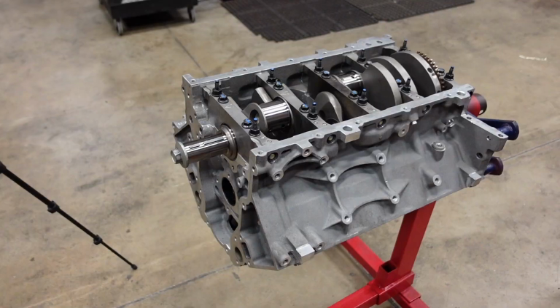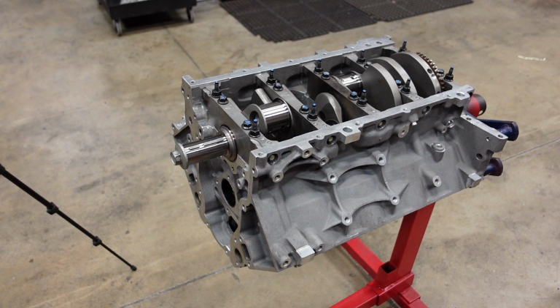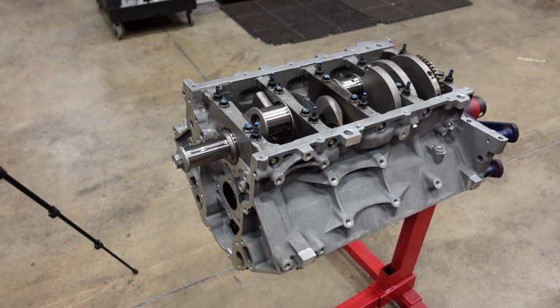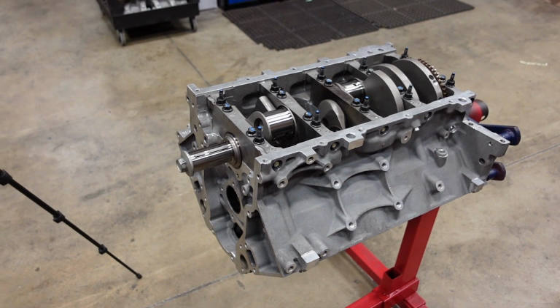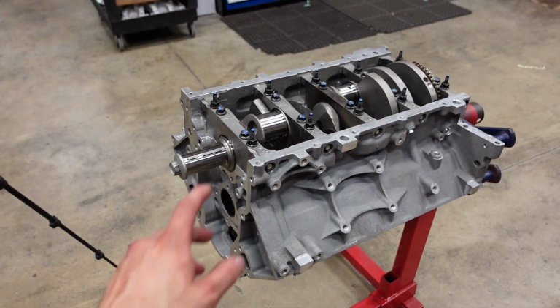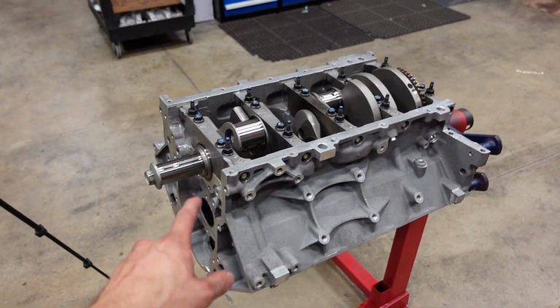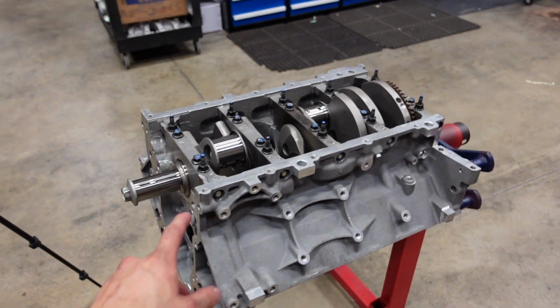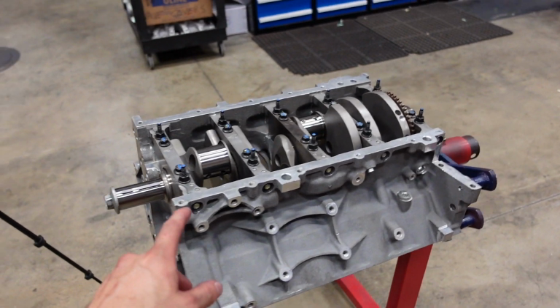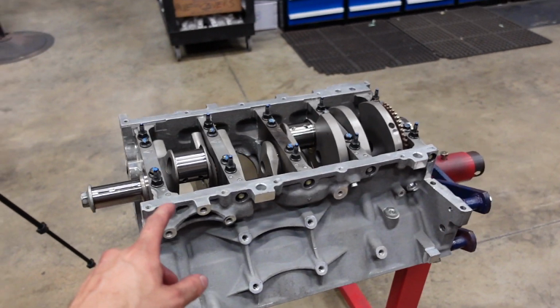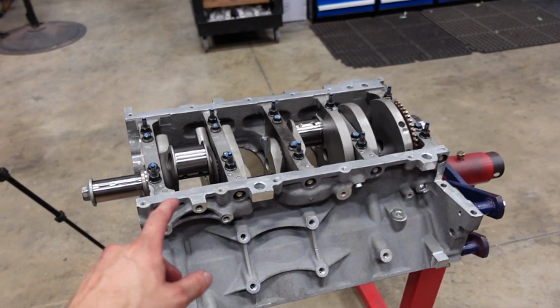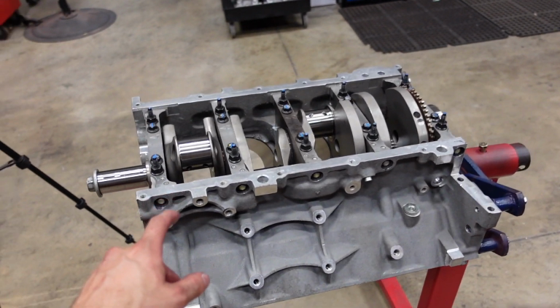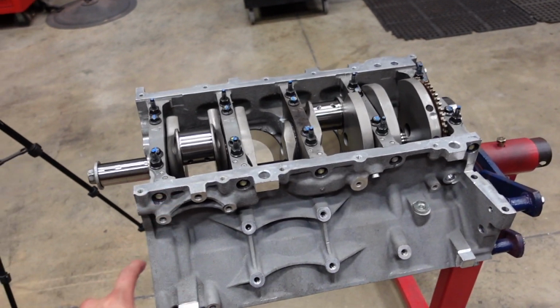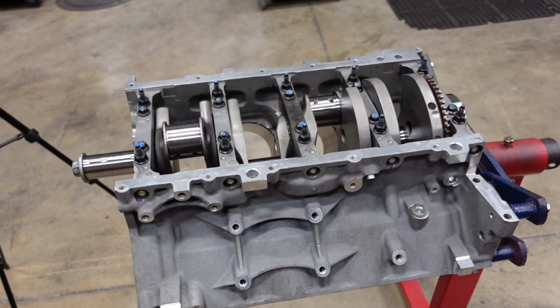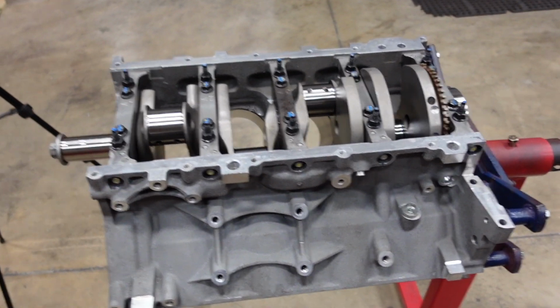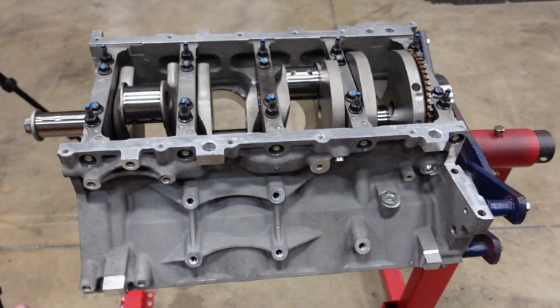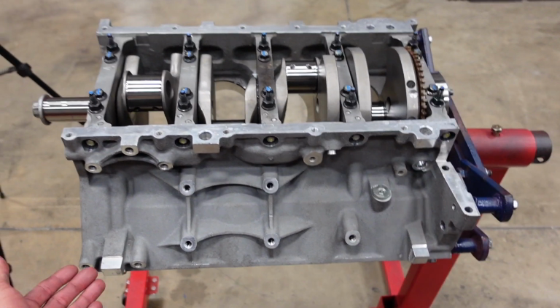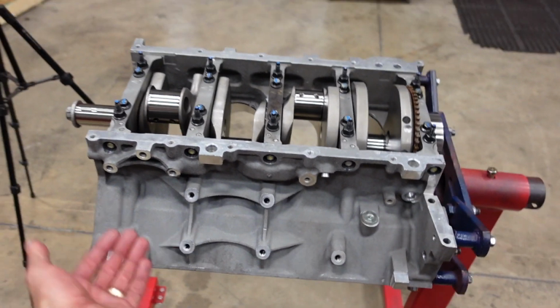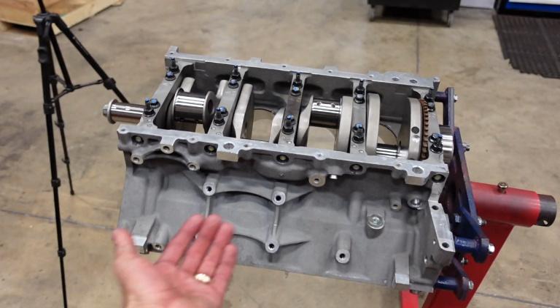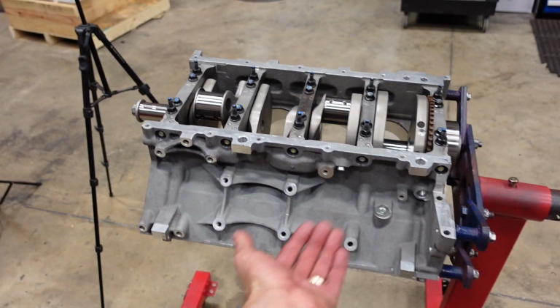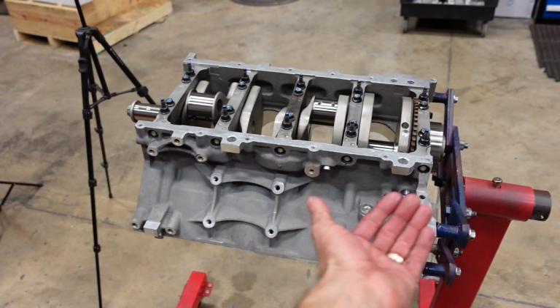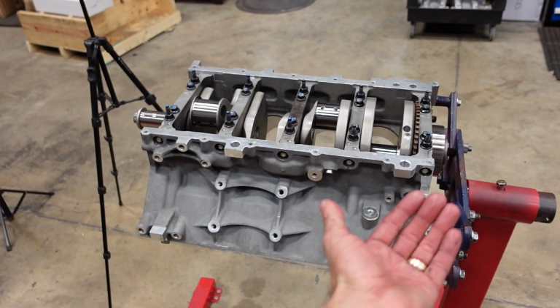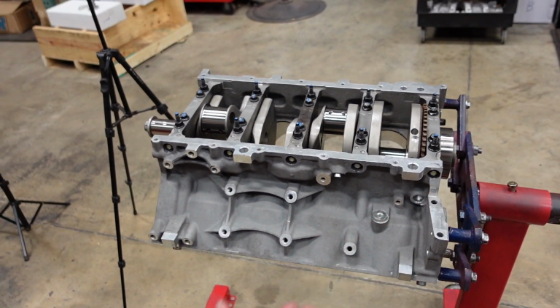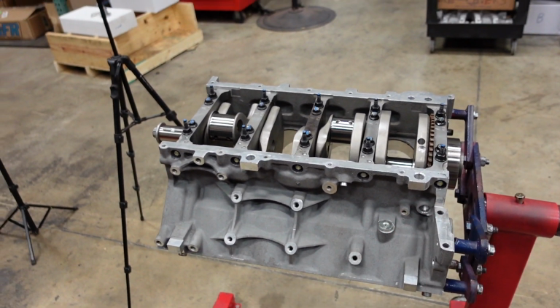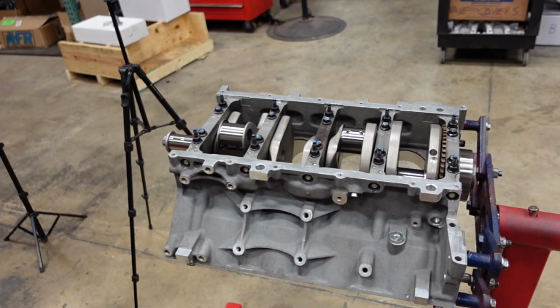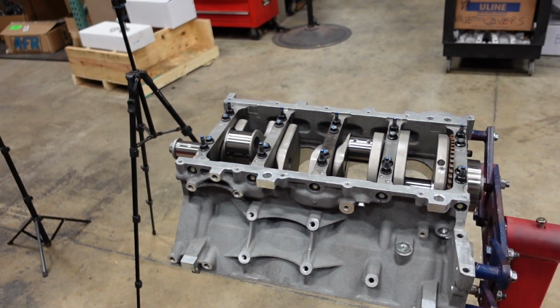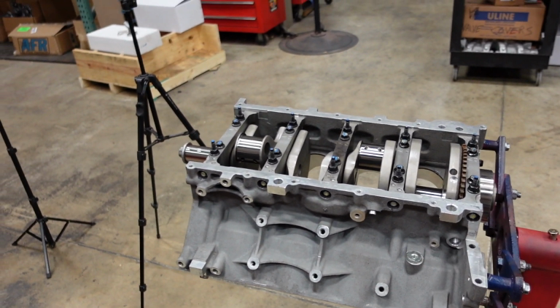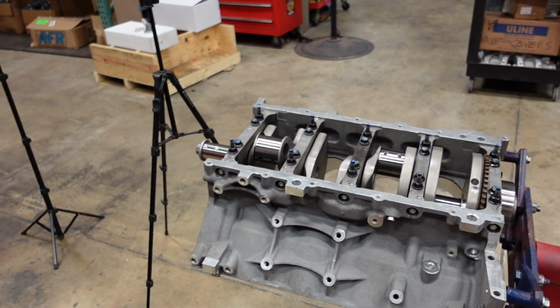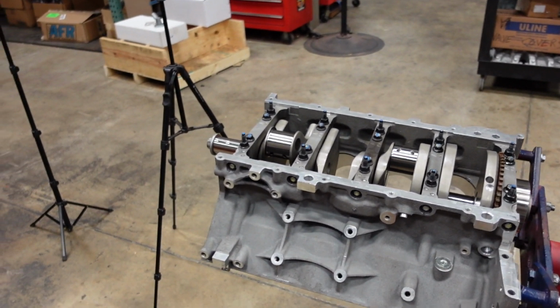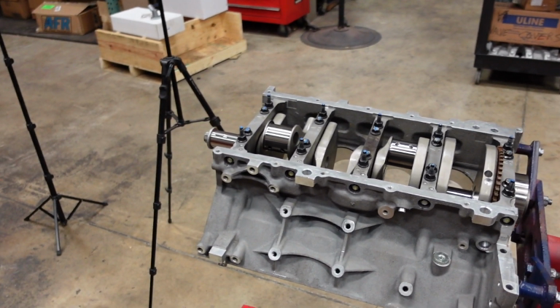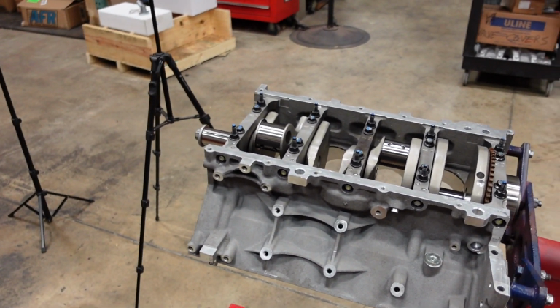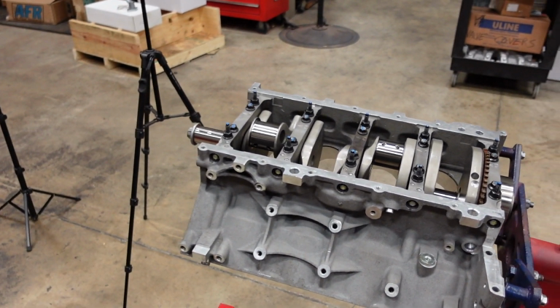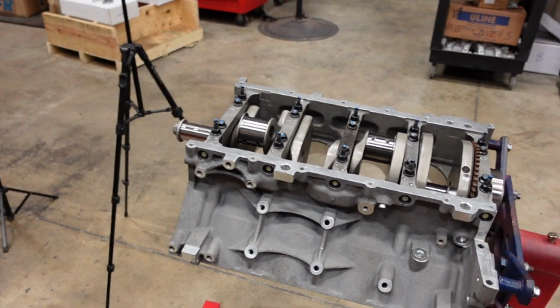Crankshaft is in. Next we'll lubricate the cylinders and install the rods and pistons.